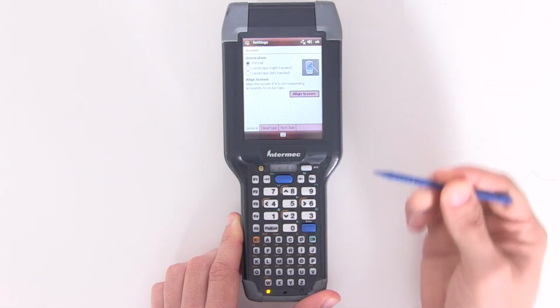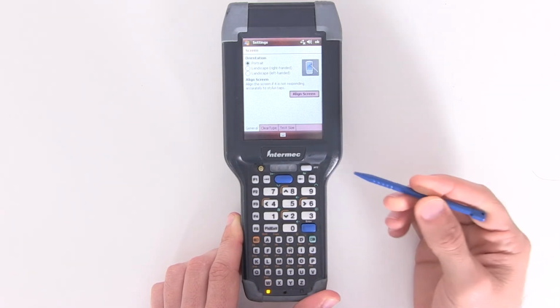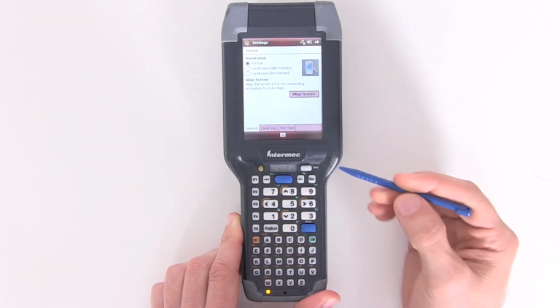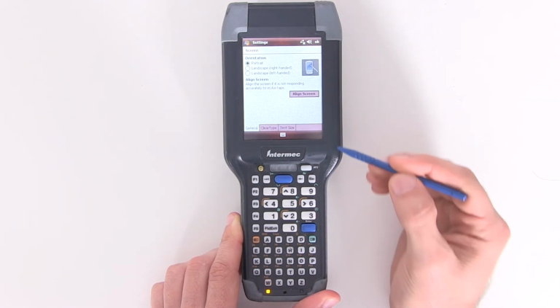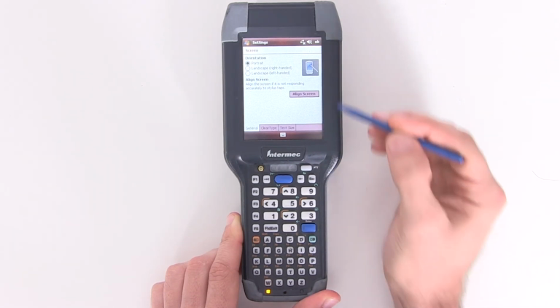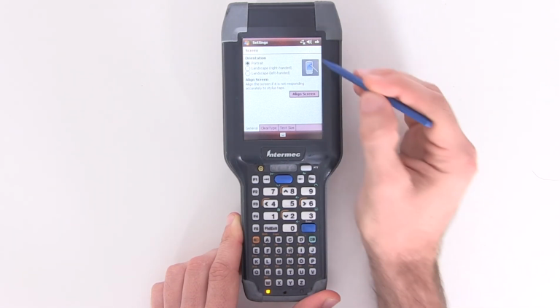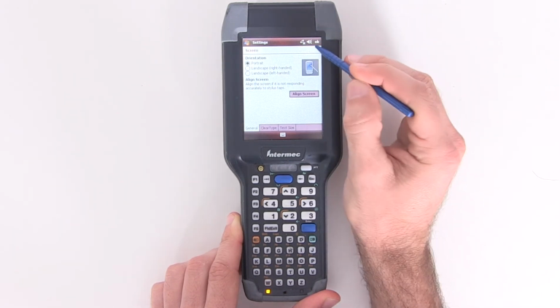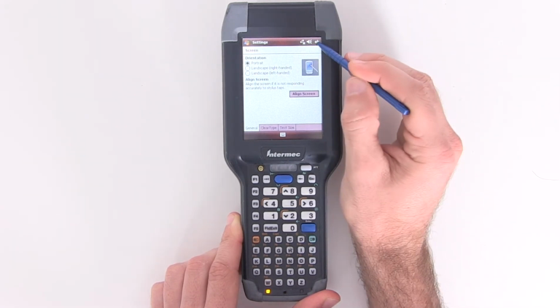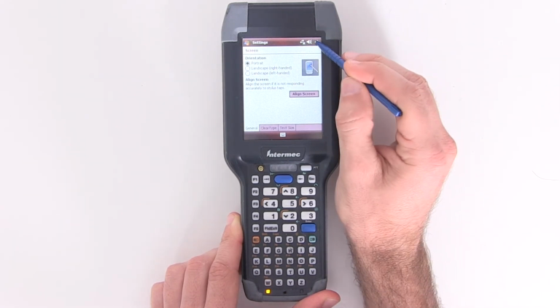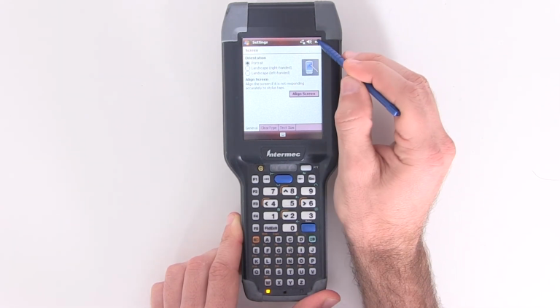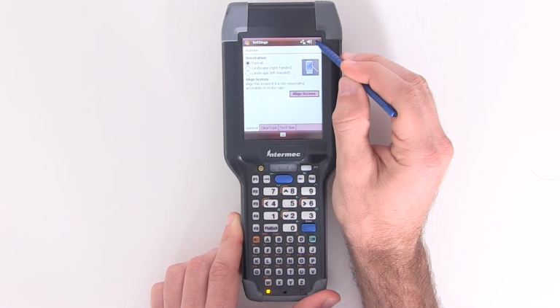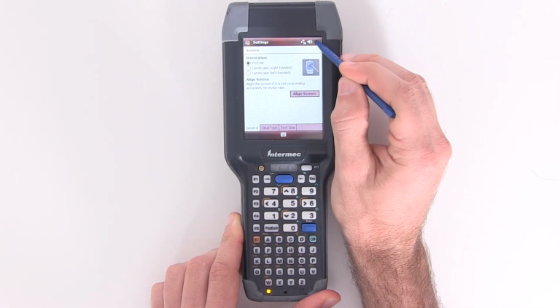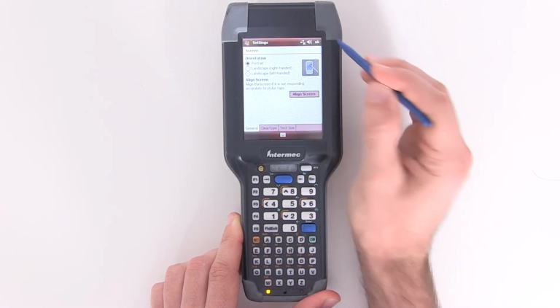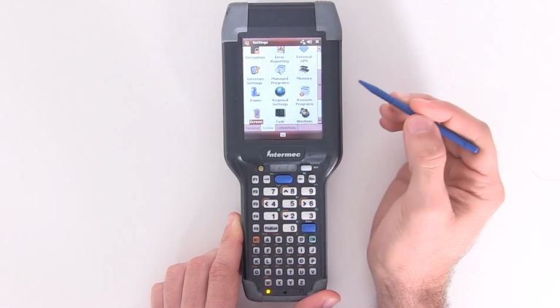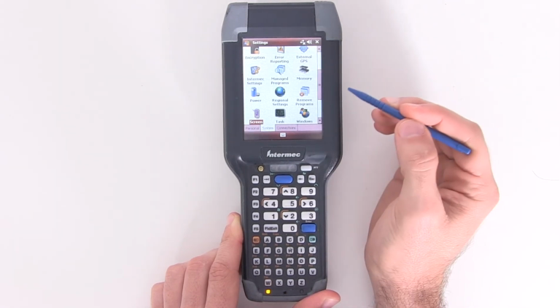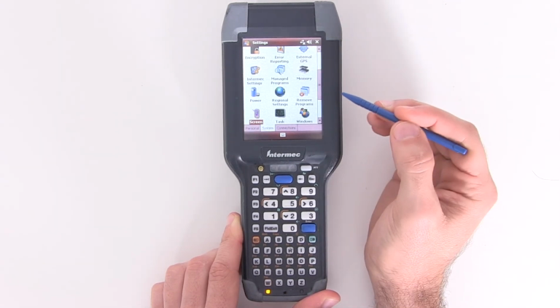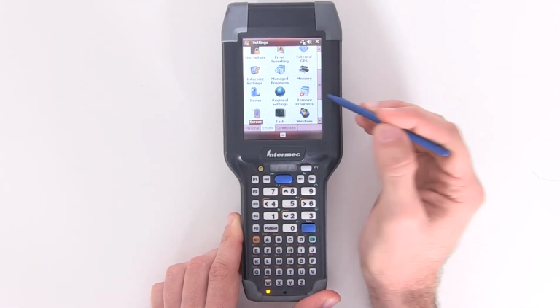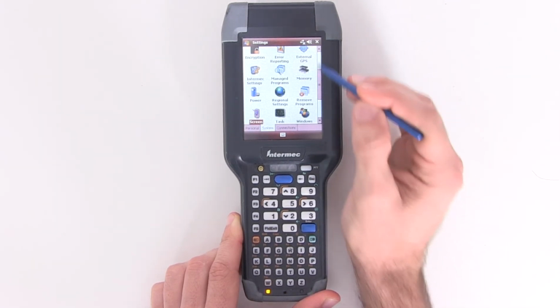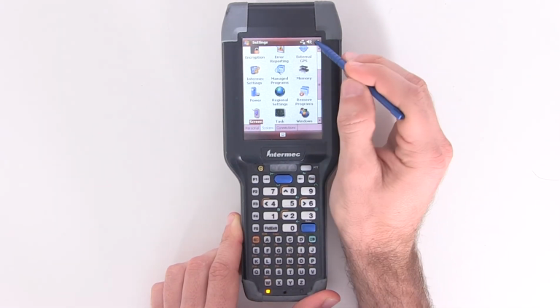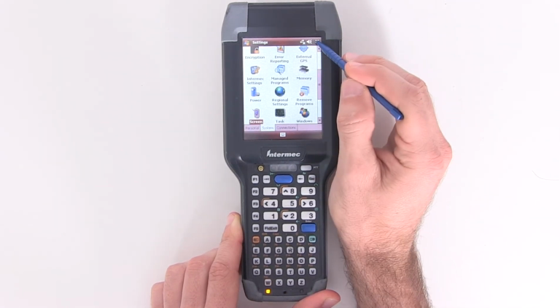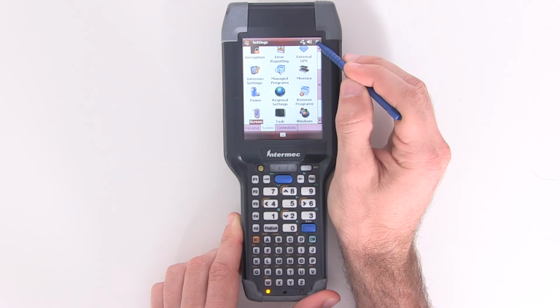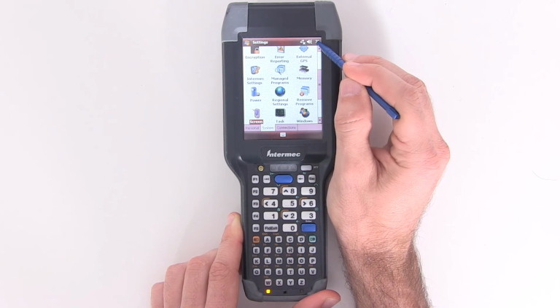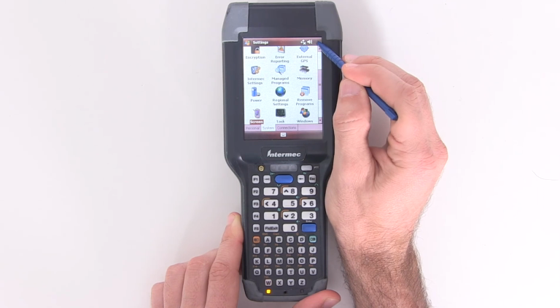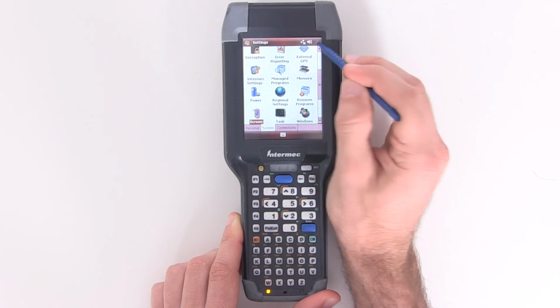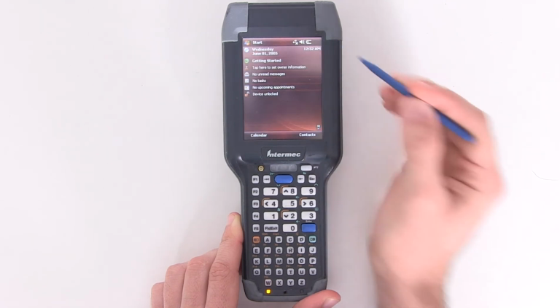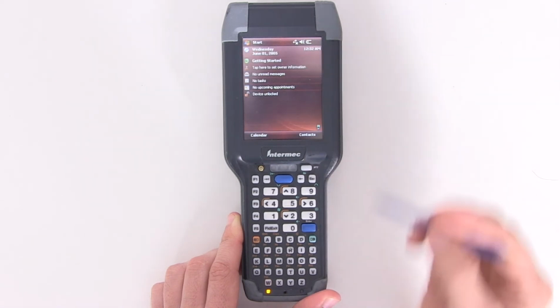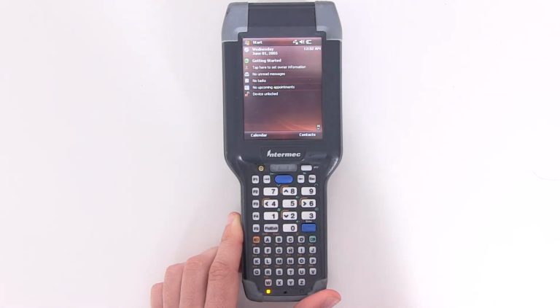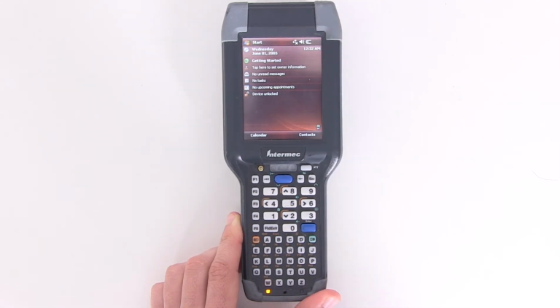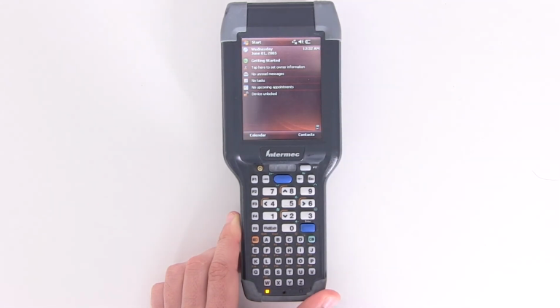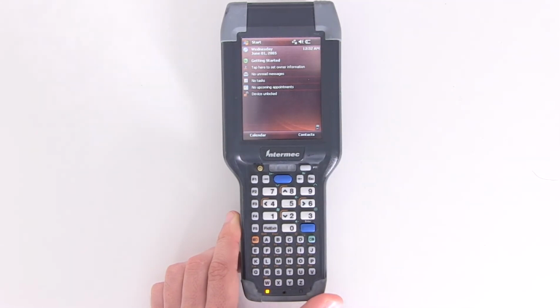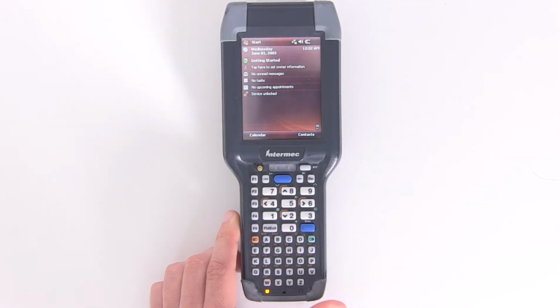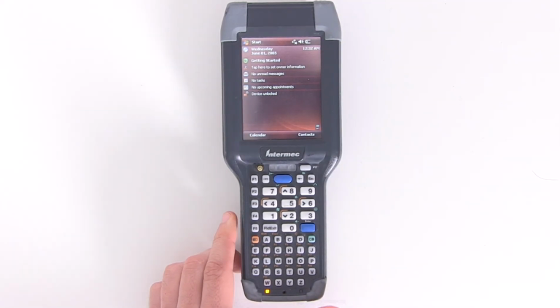When that's finished, you can tap OK in the top right to close that, and then tap the X to close the settings menu to get back to the home screen.